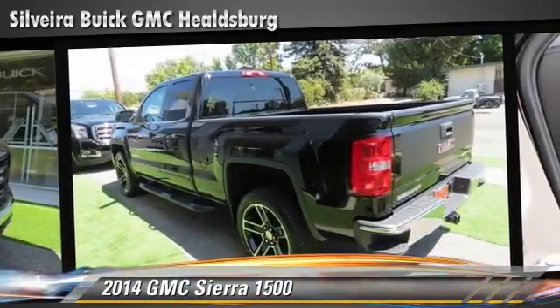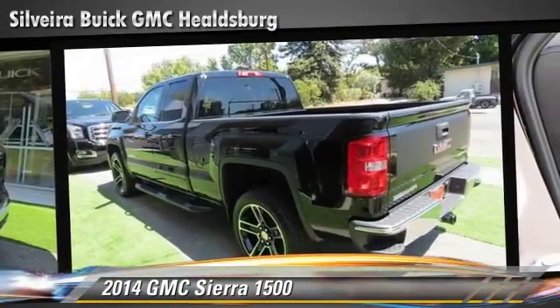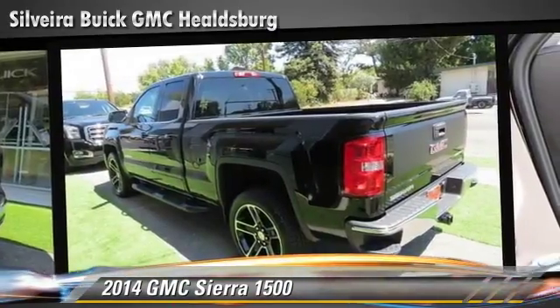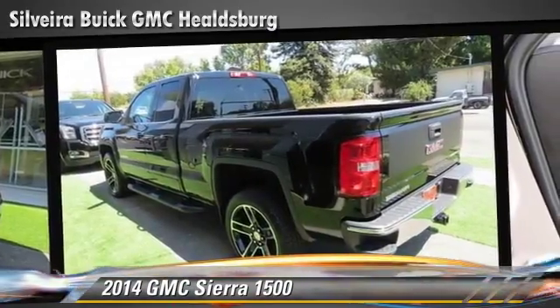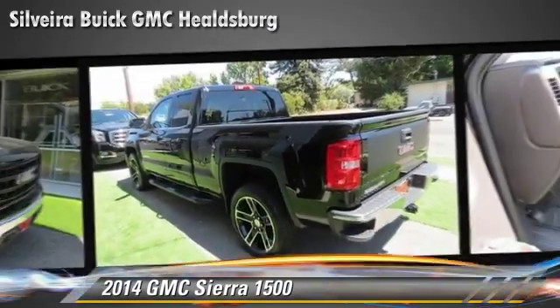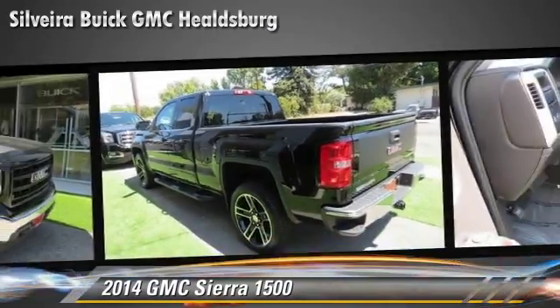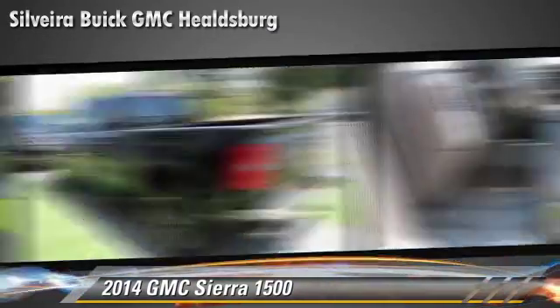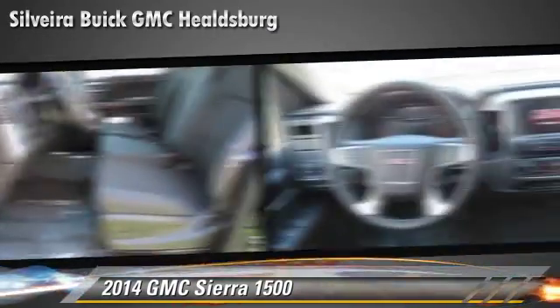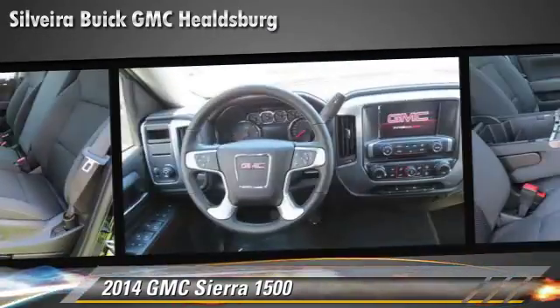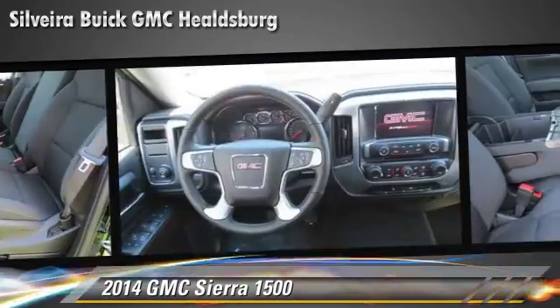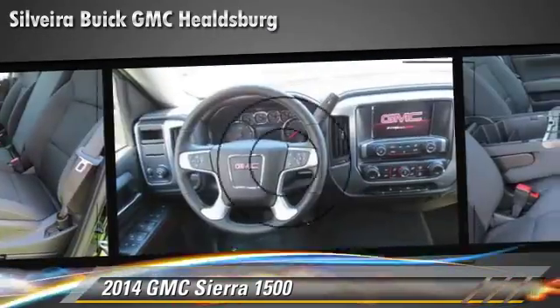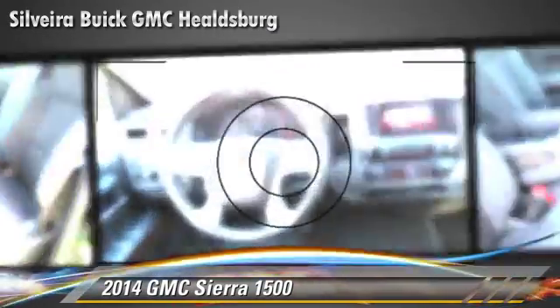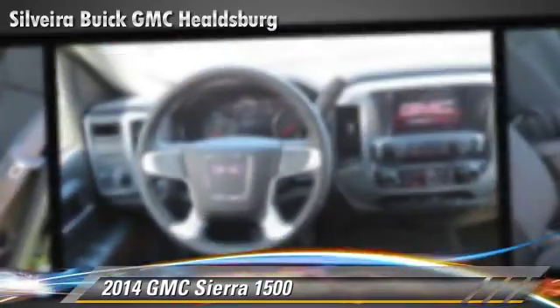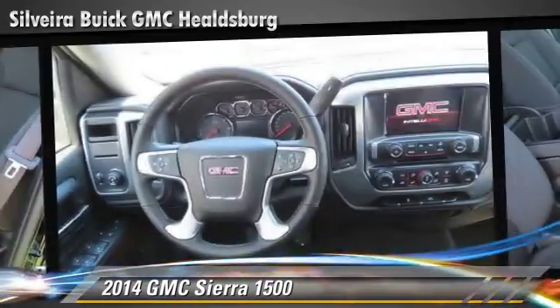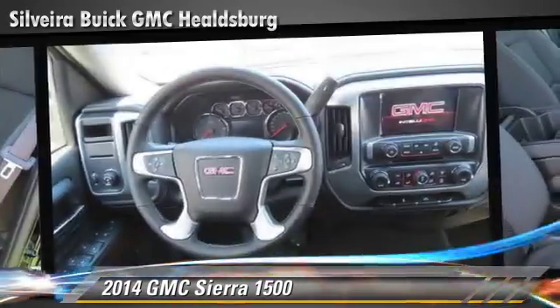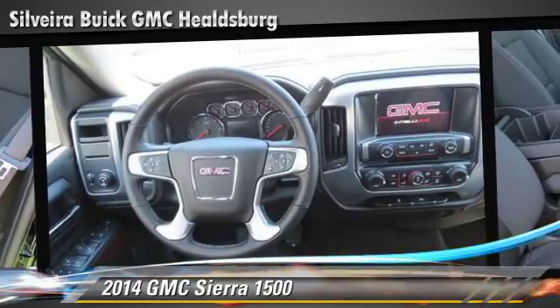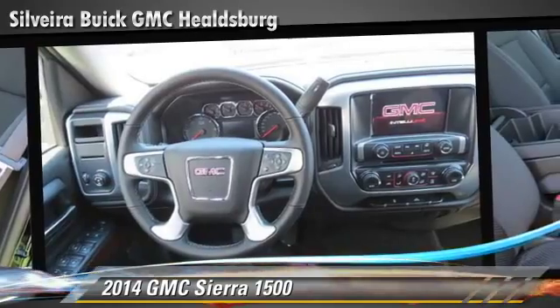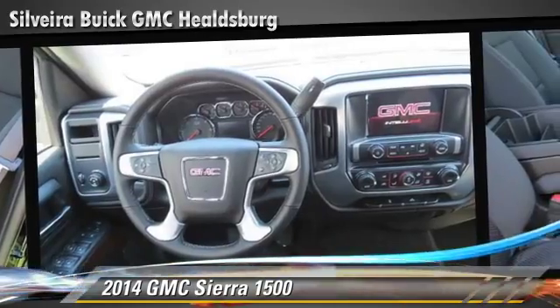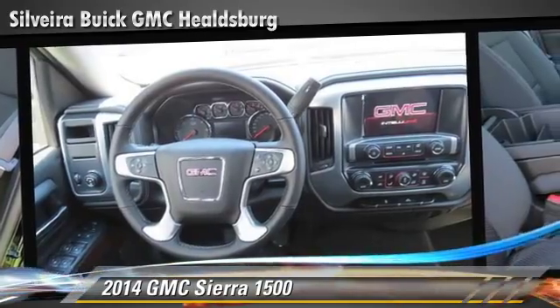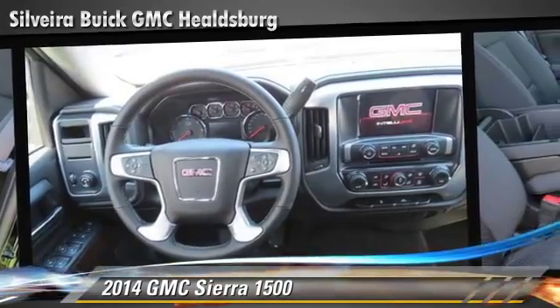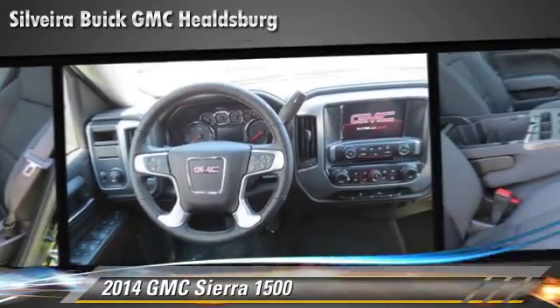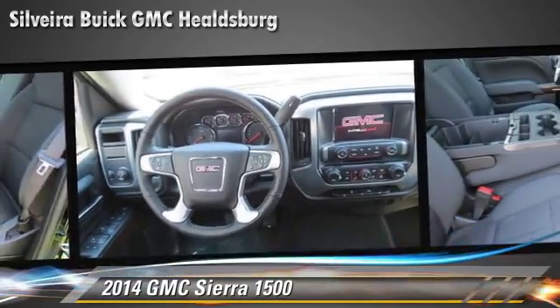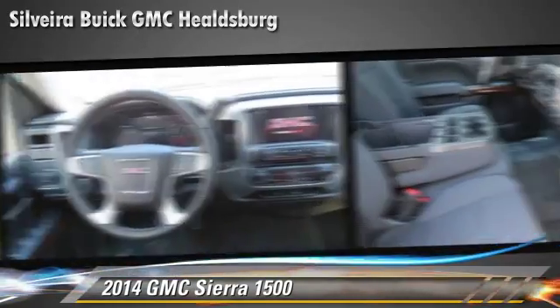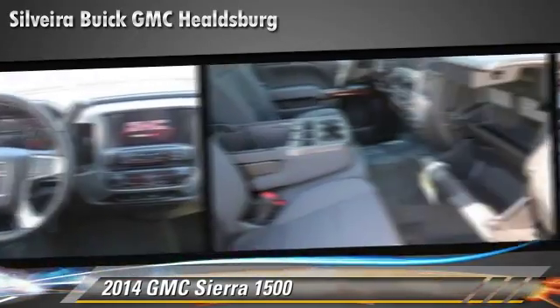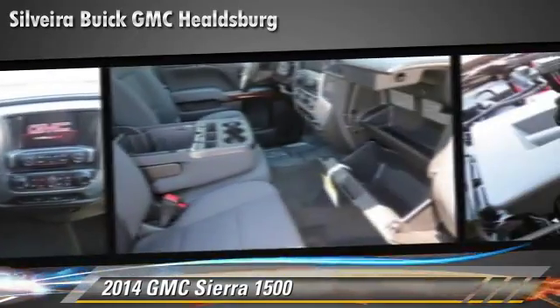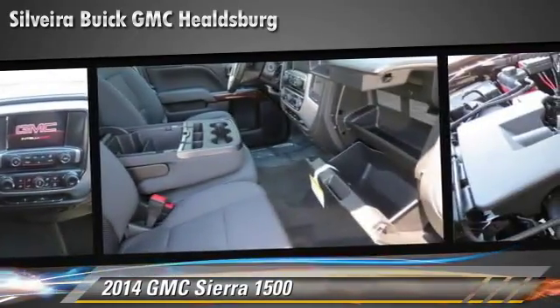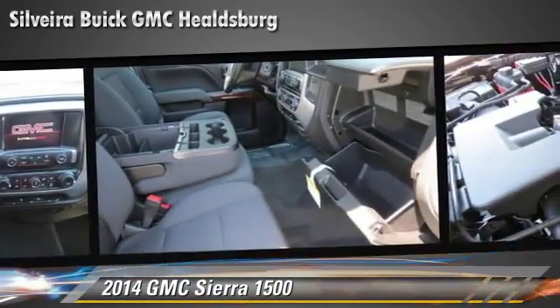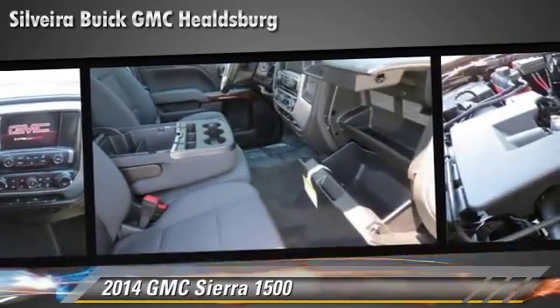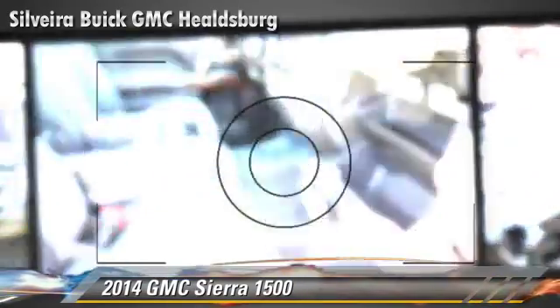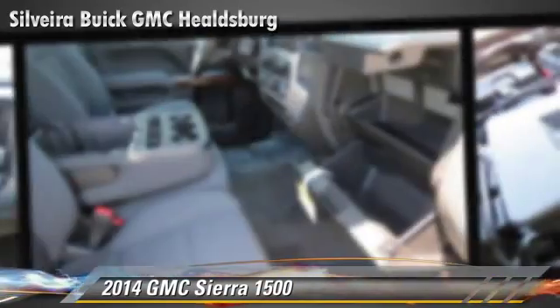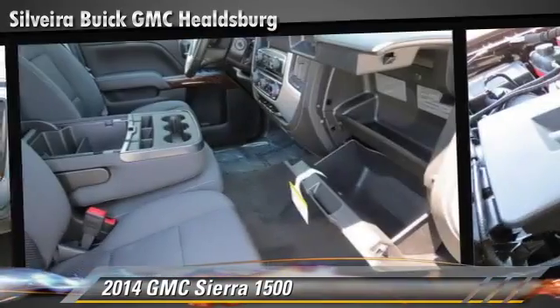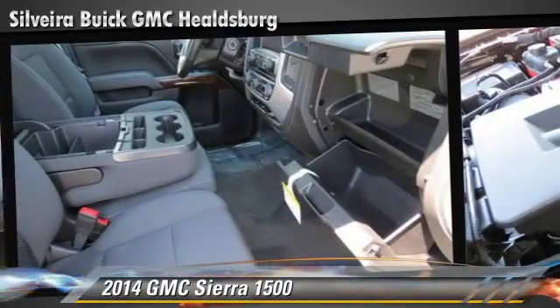Safety features include OnStar, stability control, and four-wheel ABS.